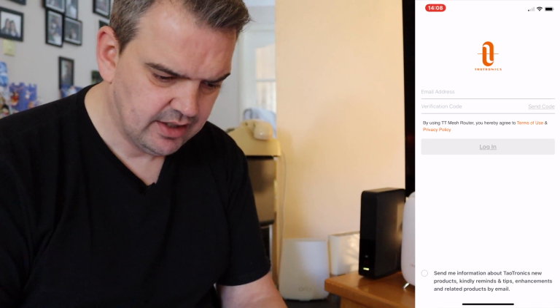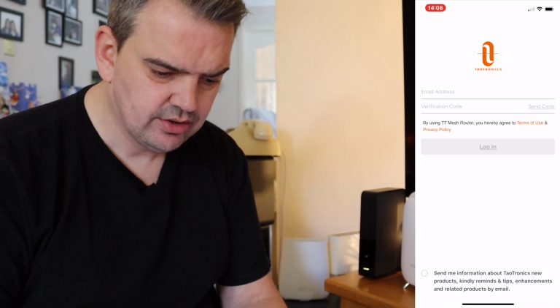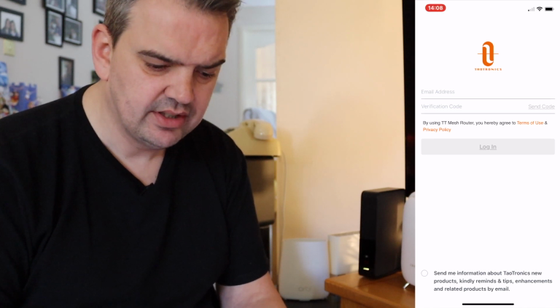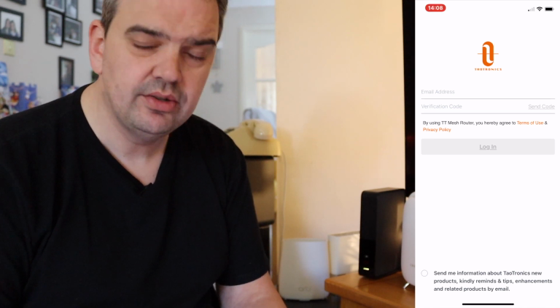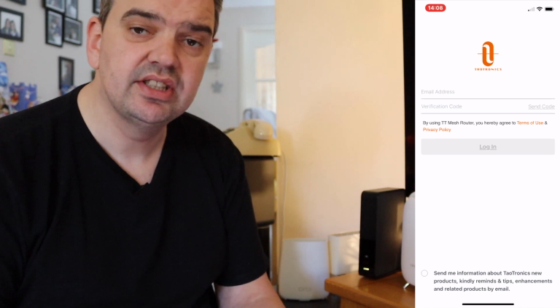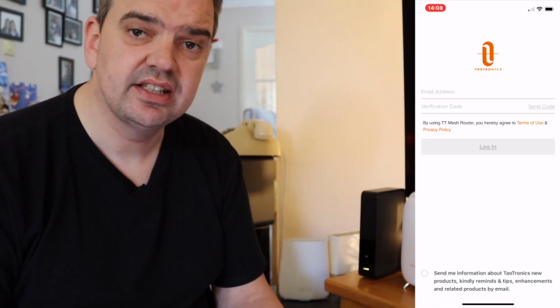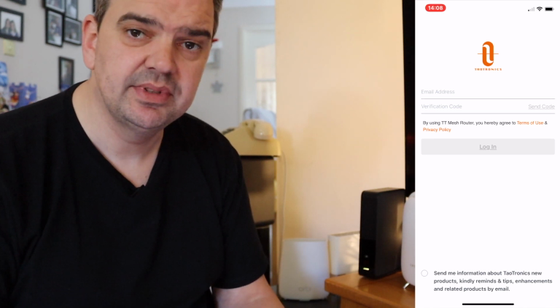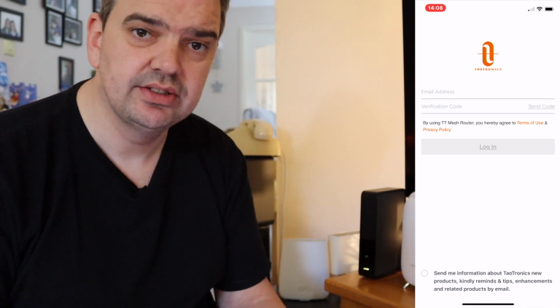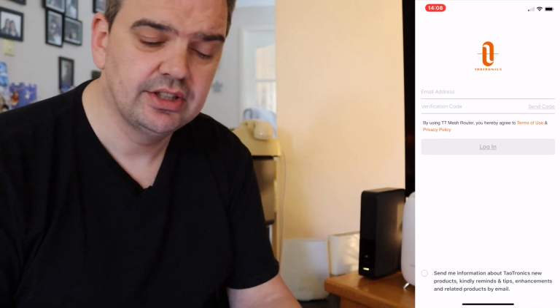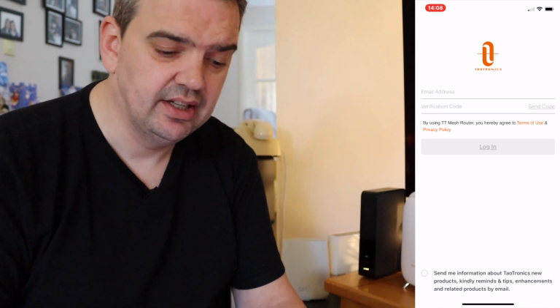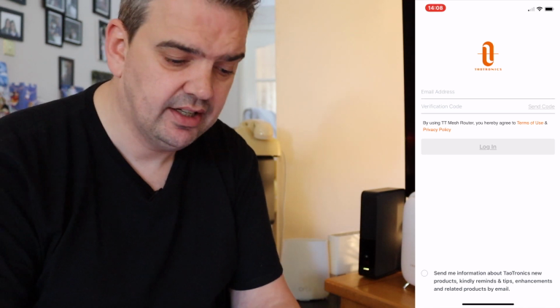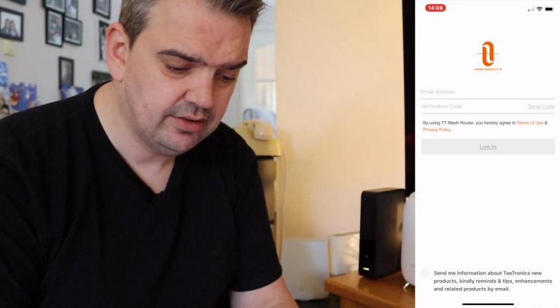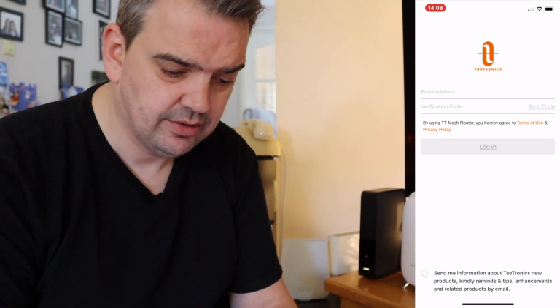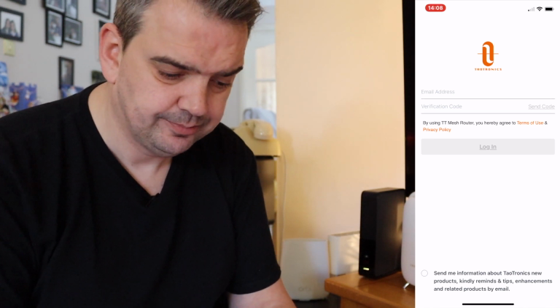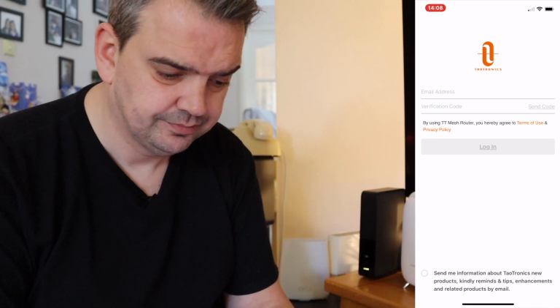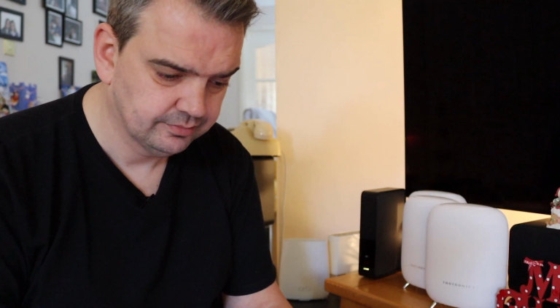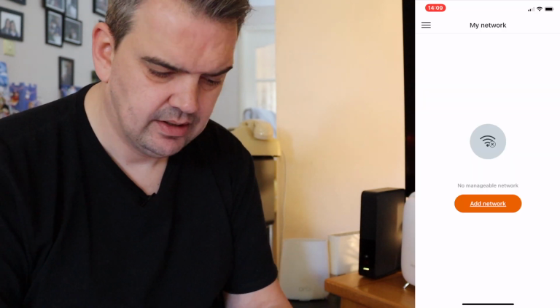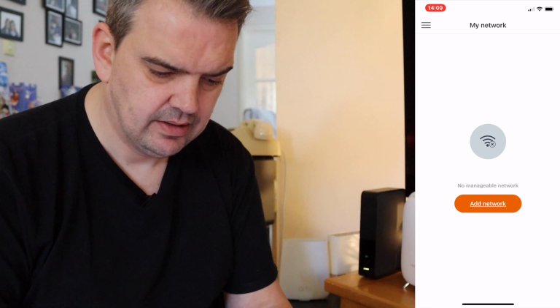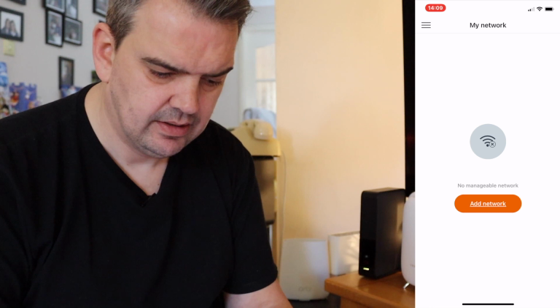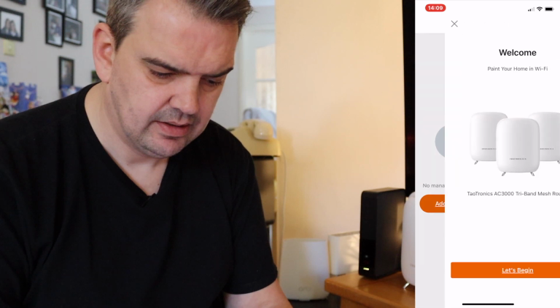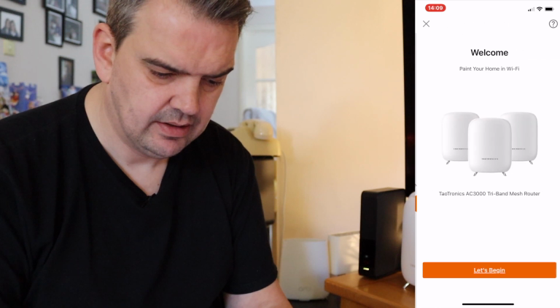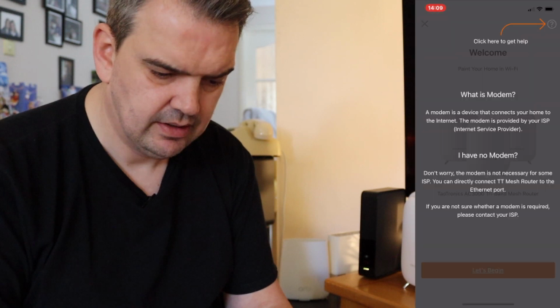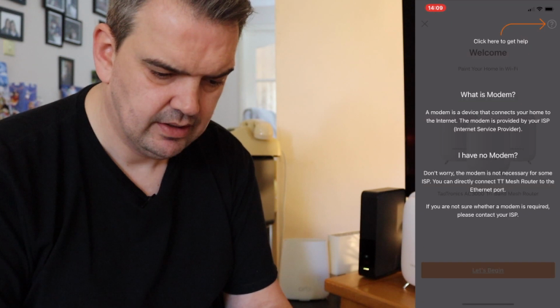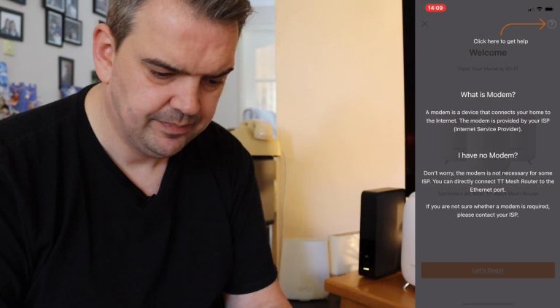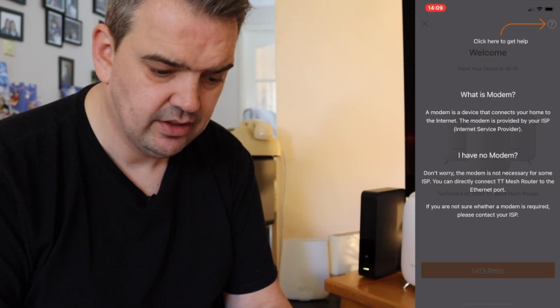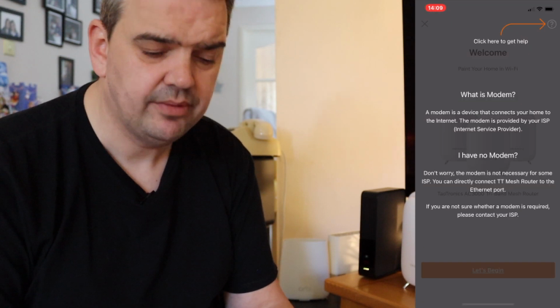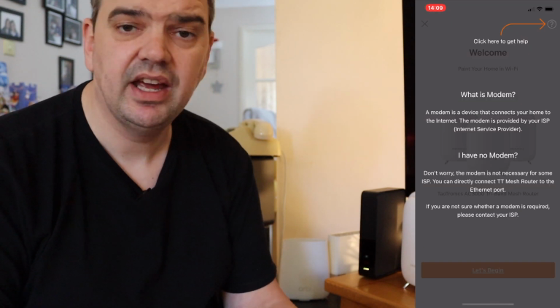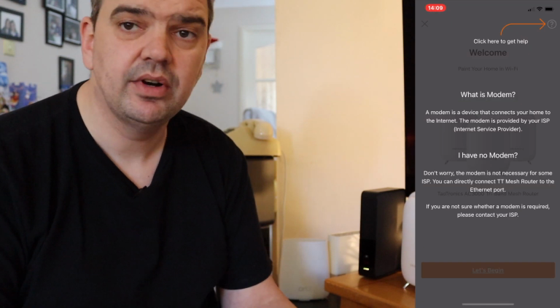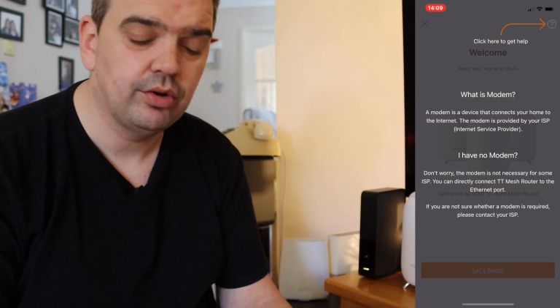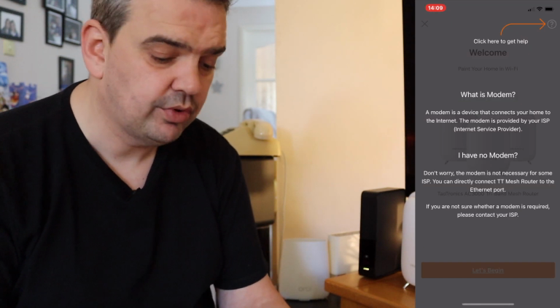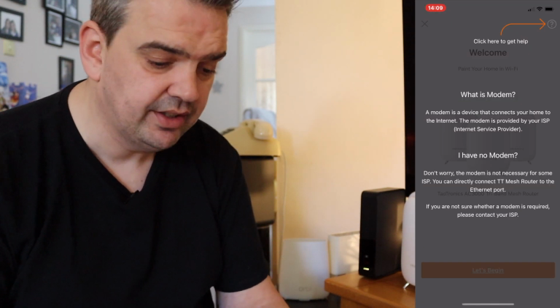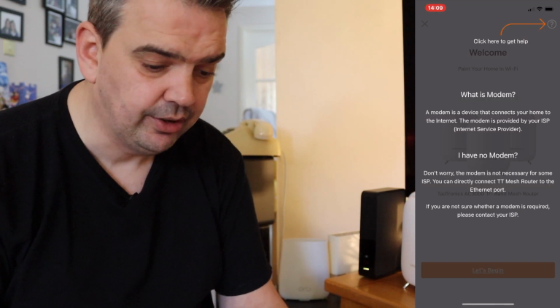So now it's just asking me to create an account. Okay, and we're in now.